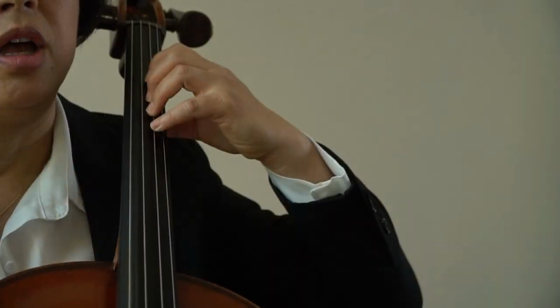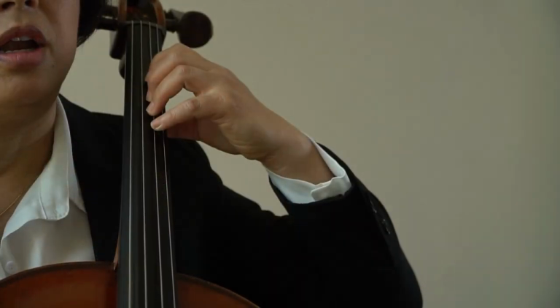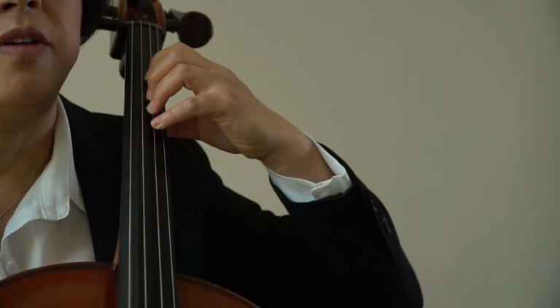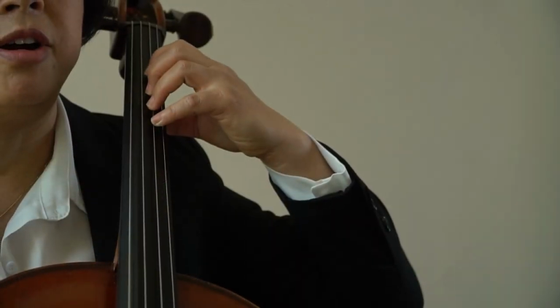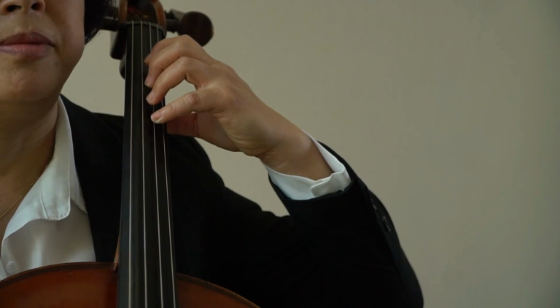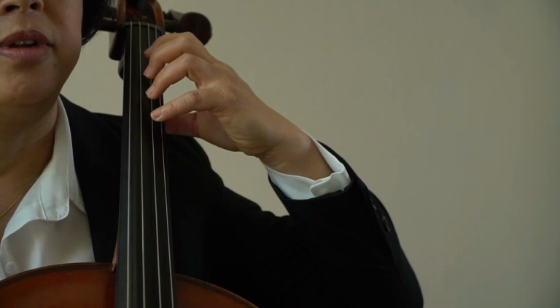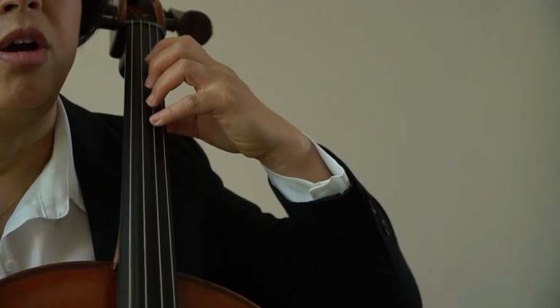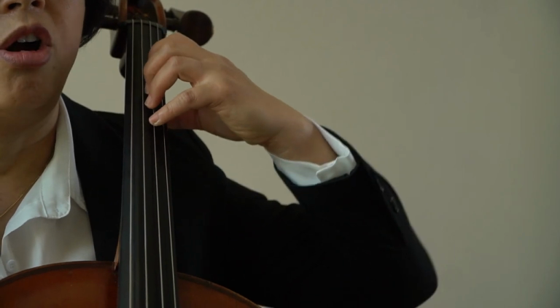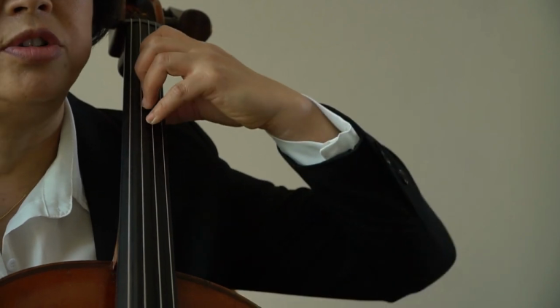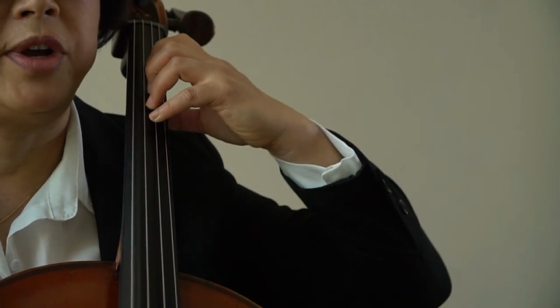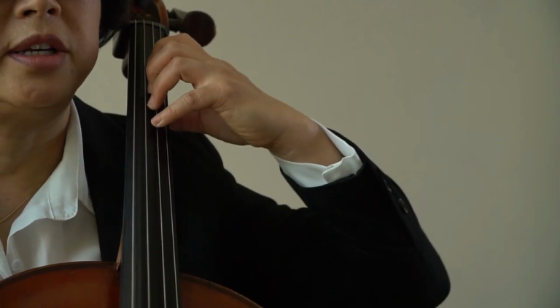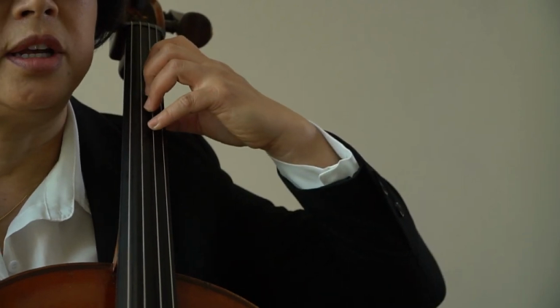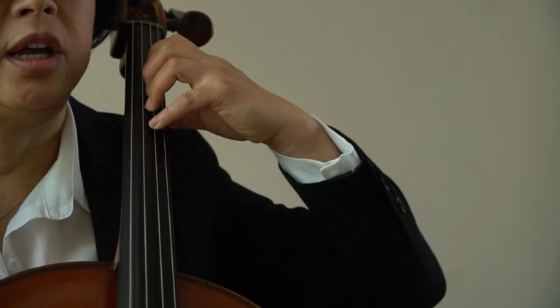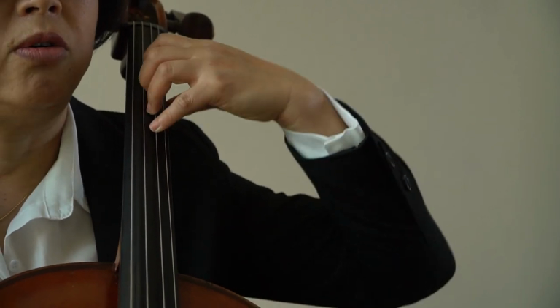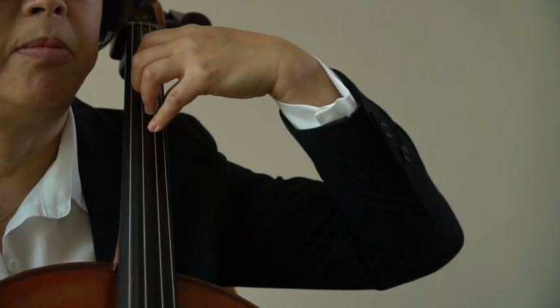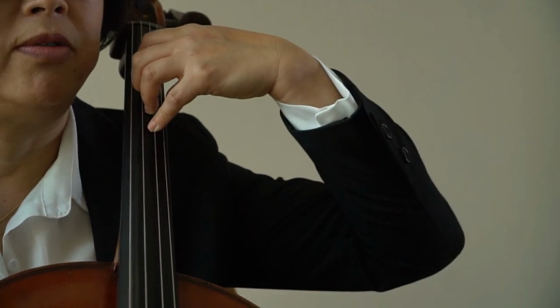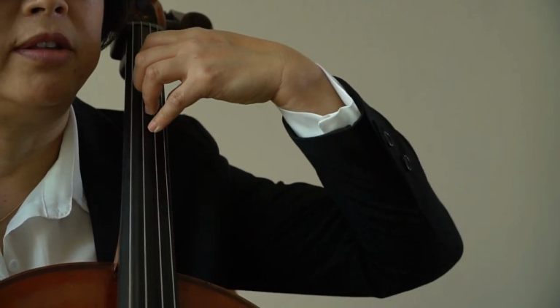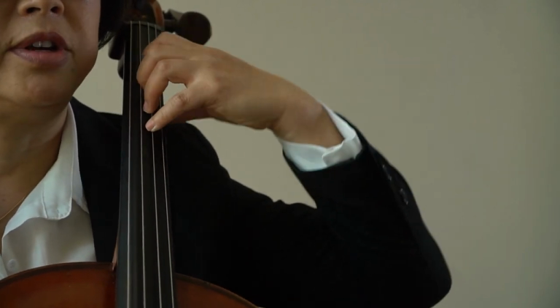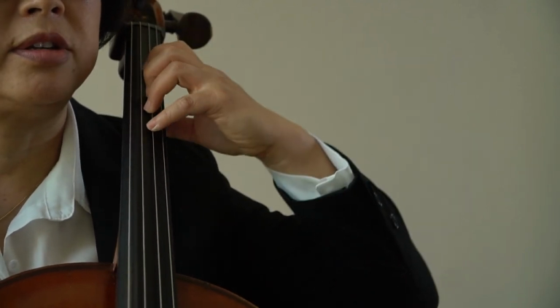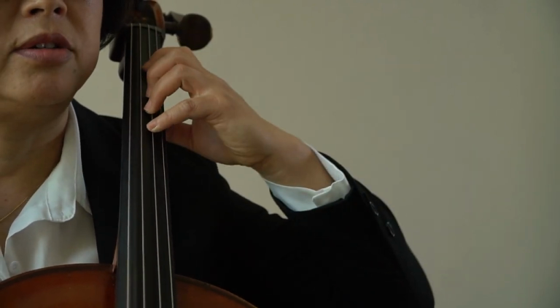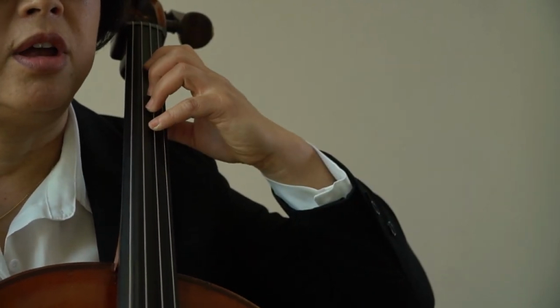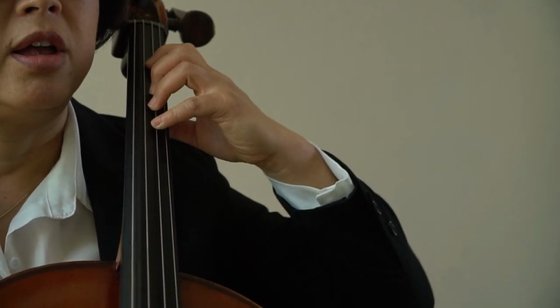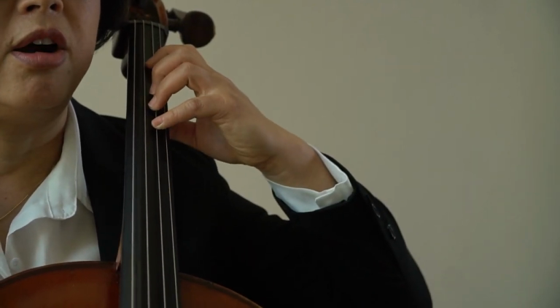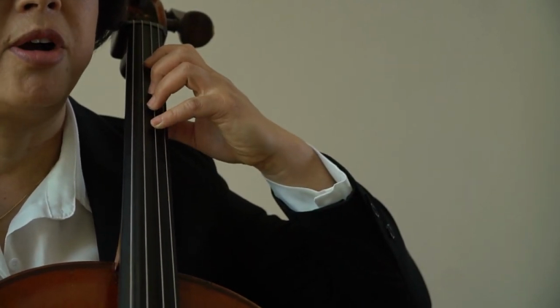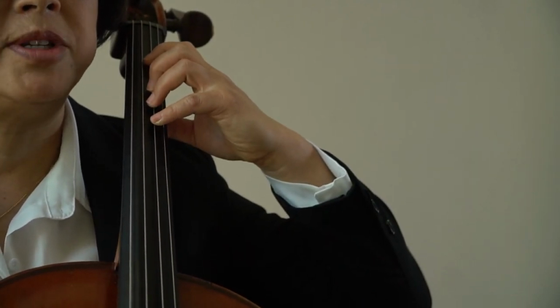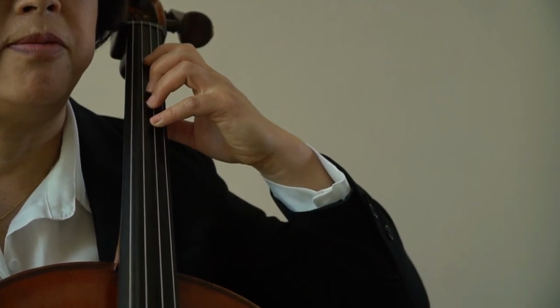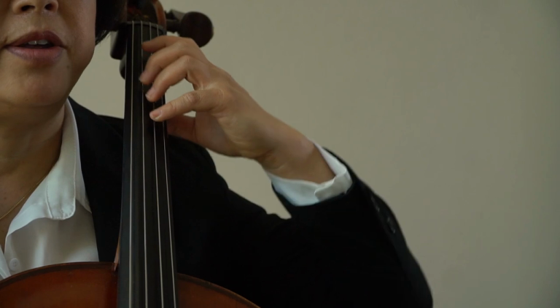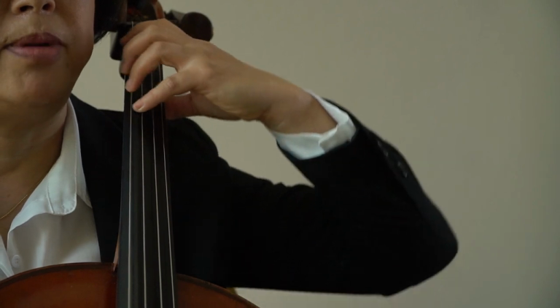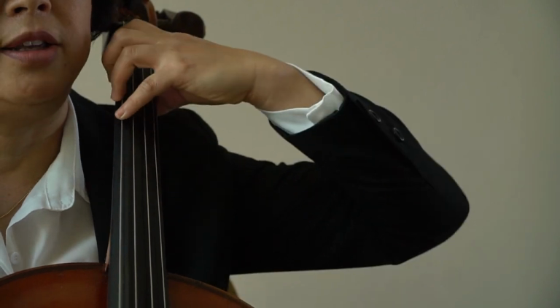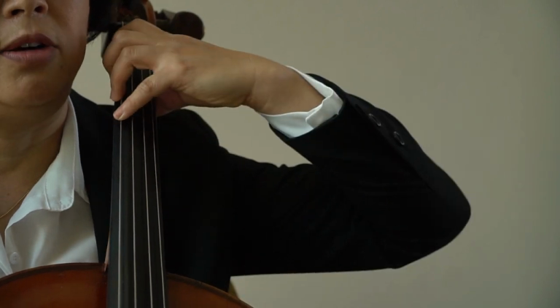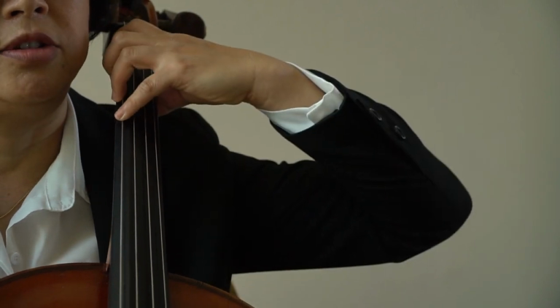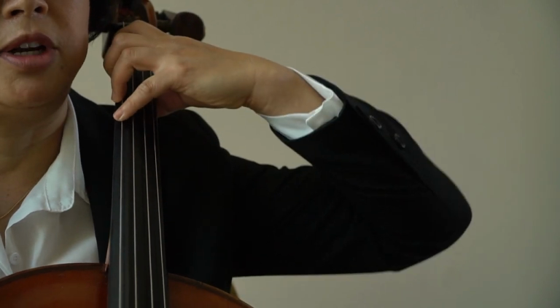Left arm: always straight, no hump around the wrist. The arm comes up when you play on a lower string.